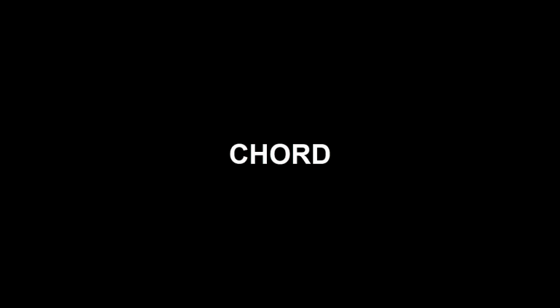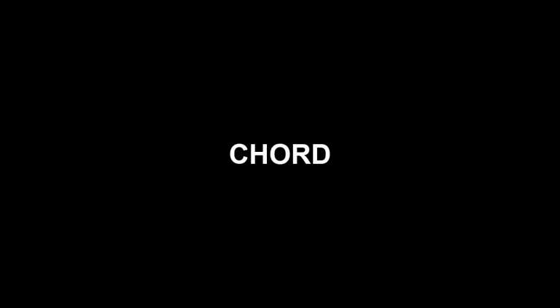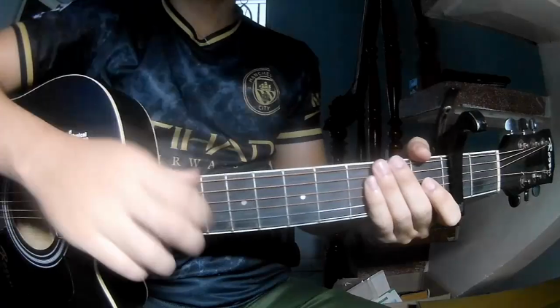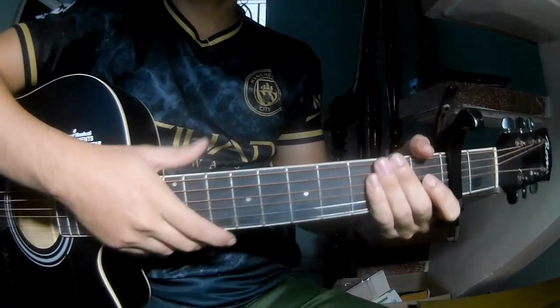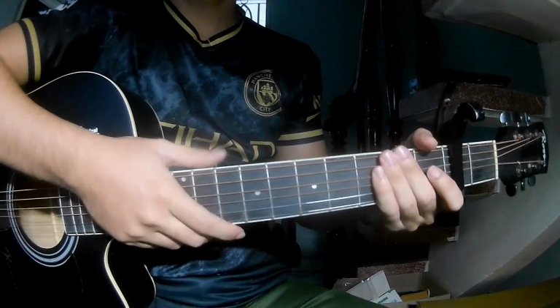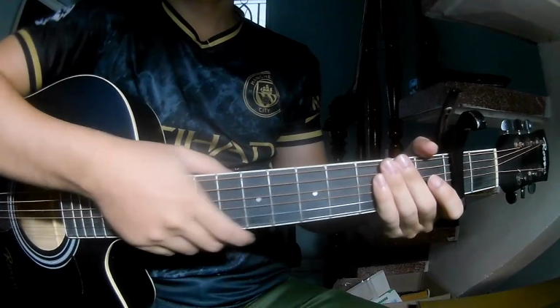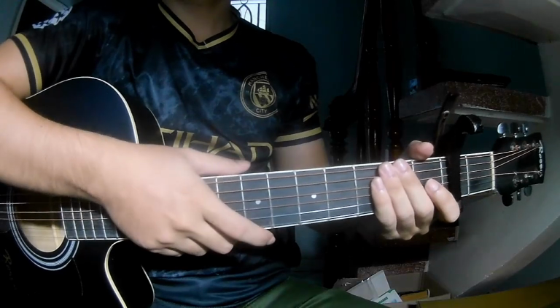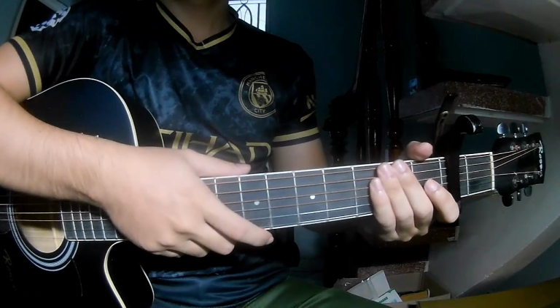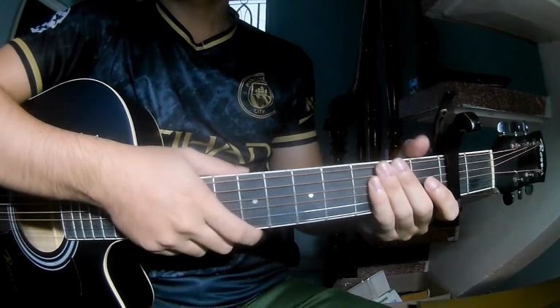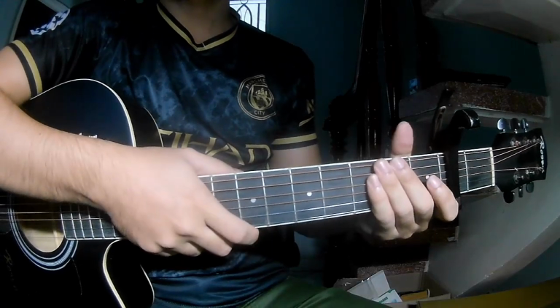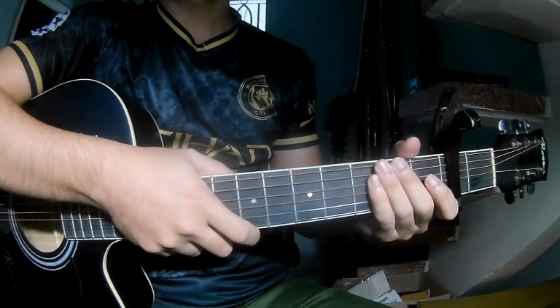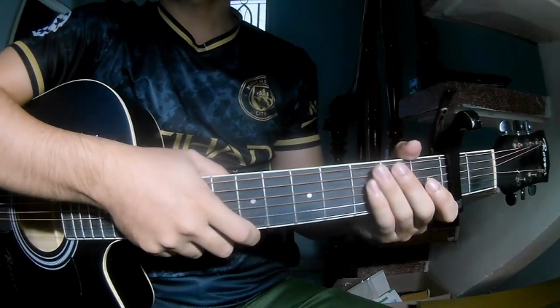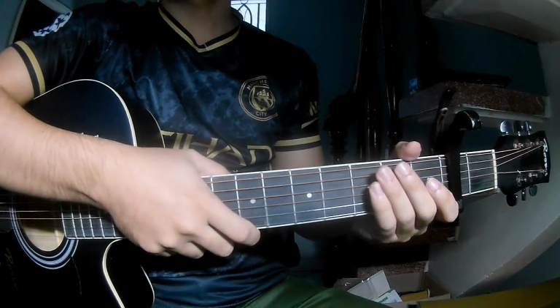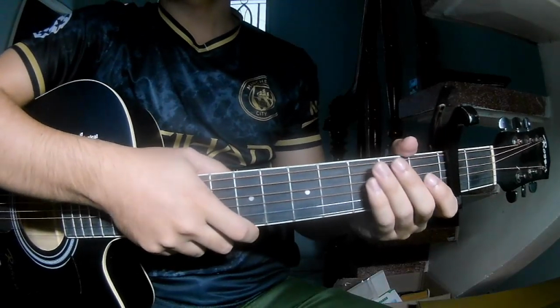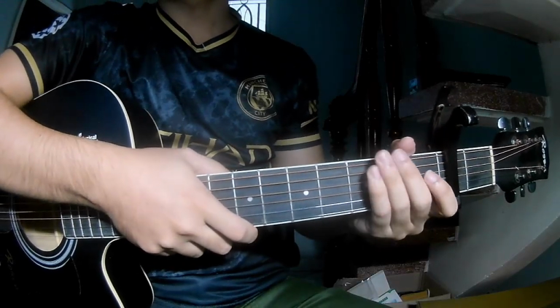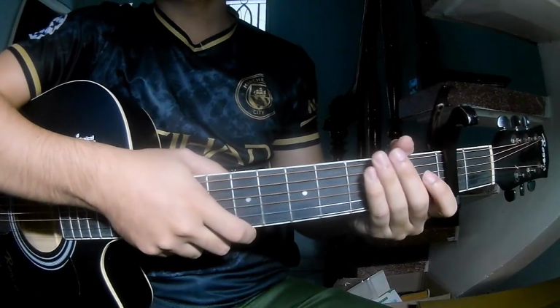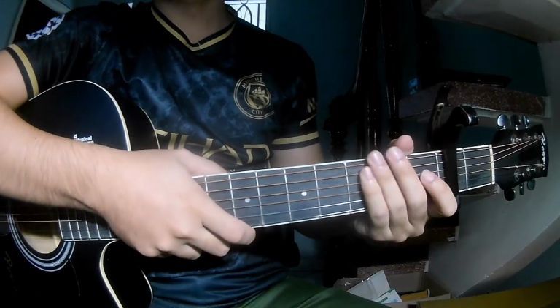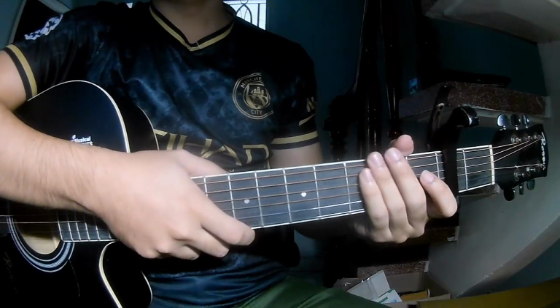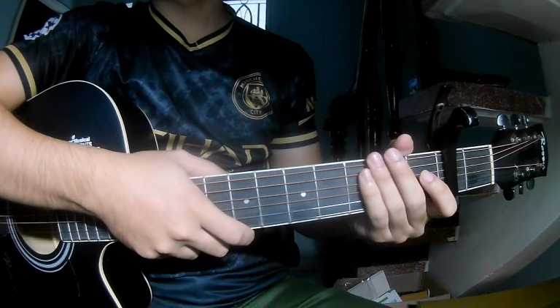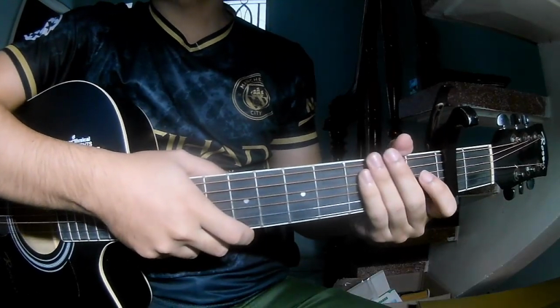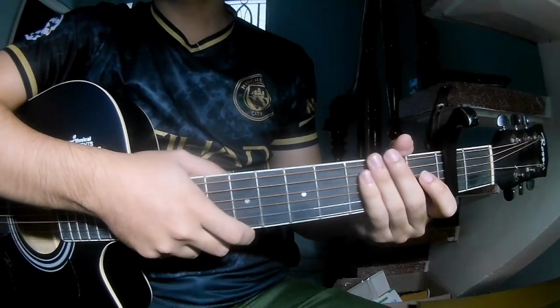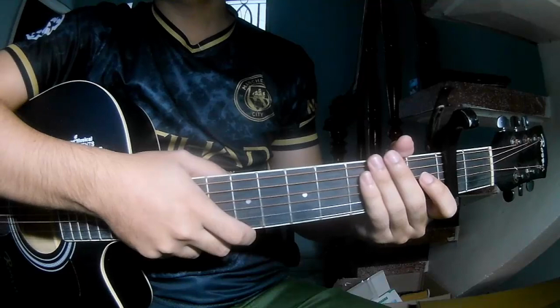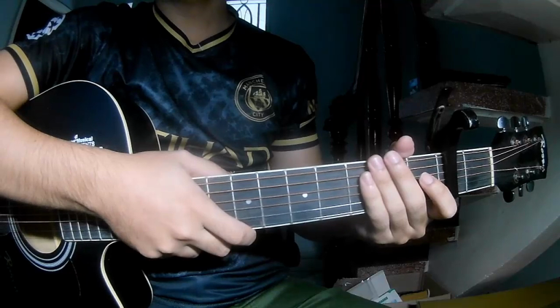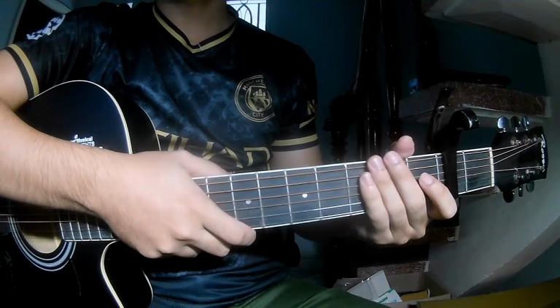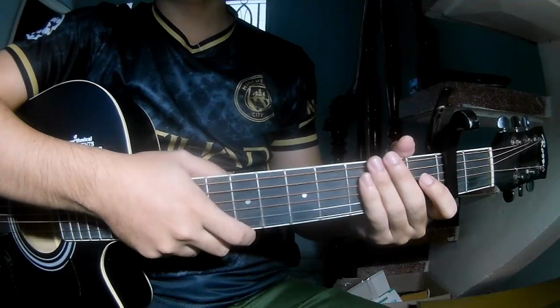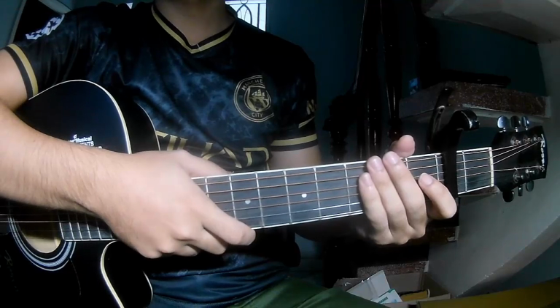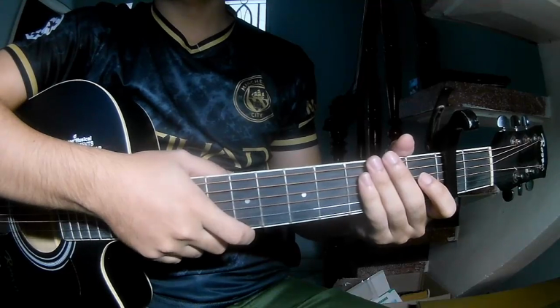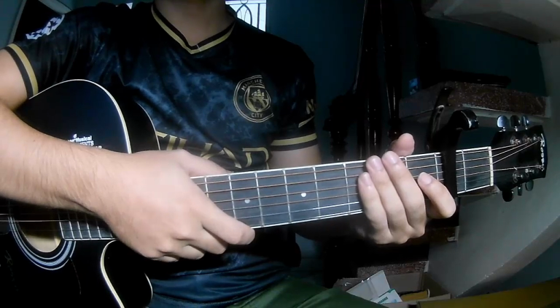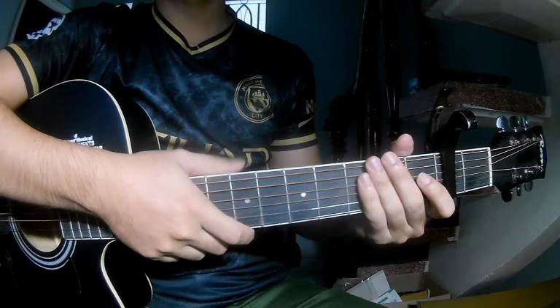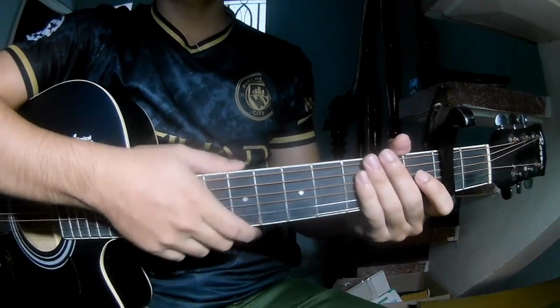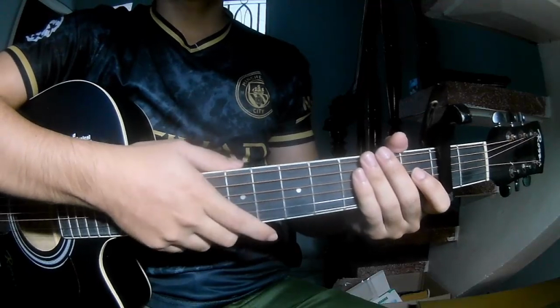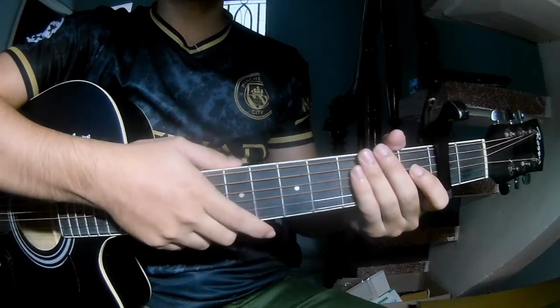Hi everyone, today we see how to play the Saints and the Gifts by Adriana Lanker.